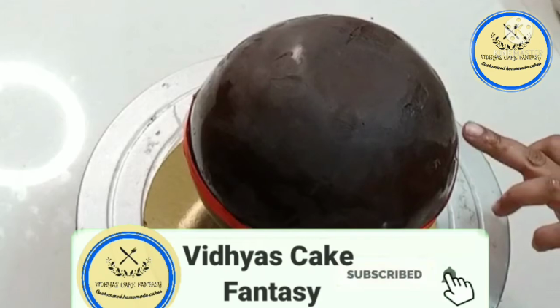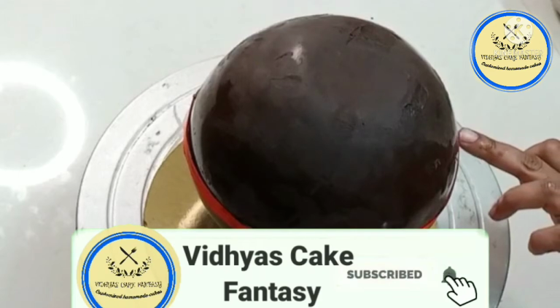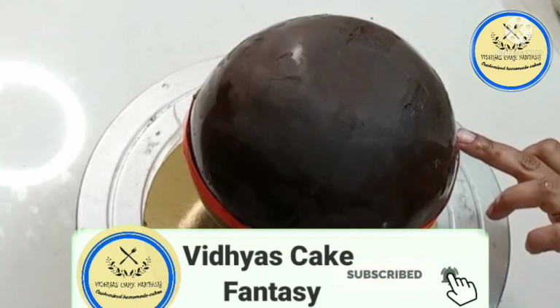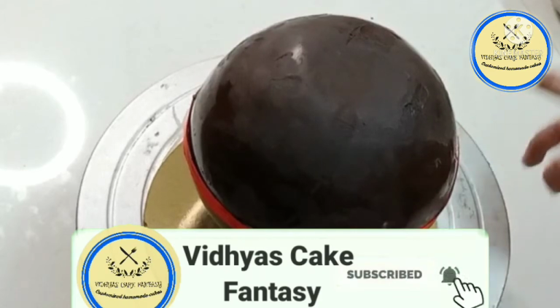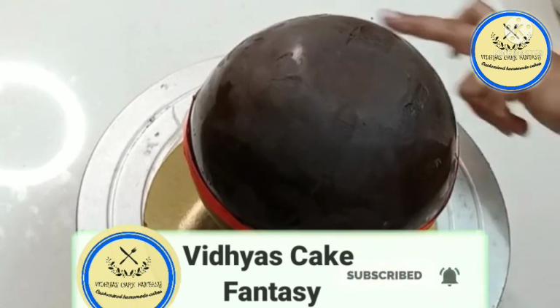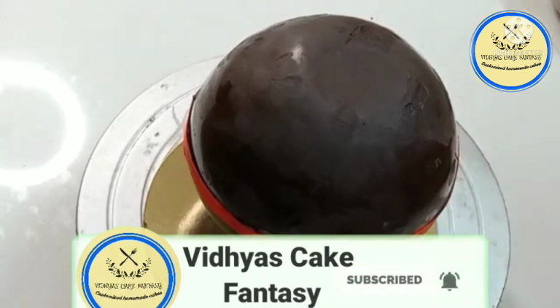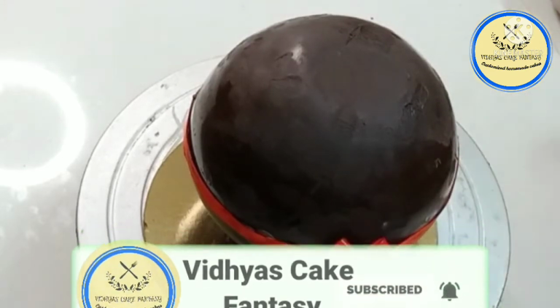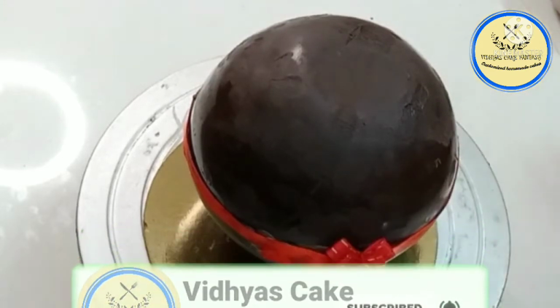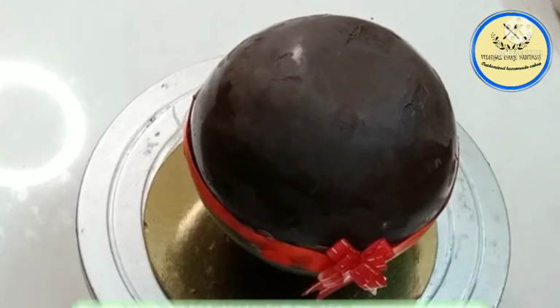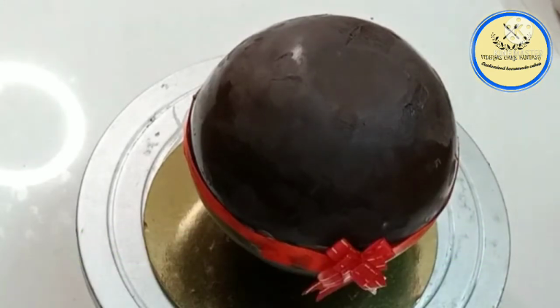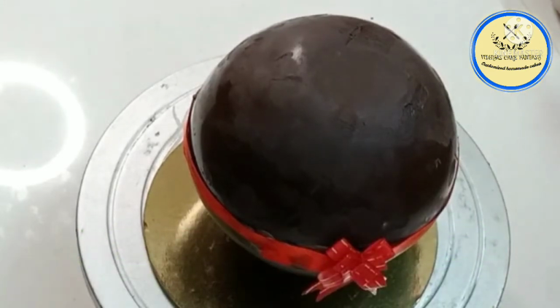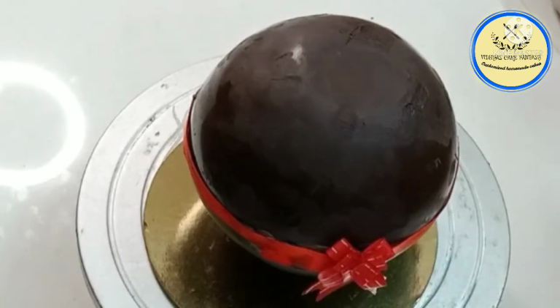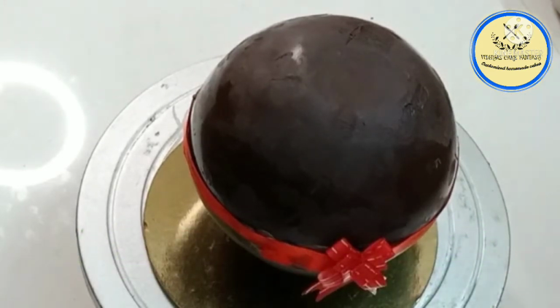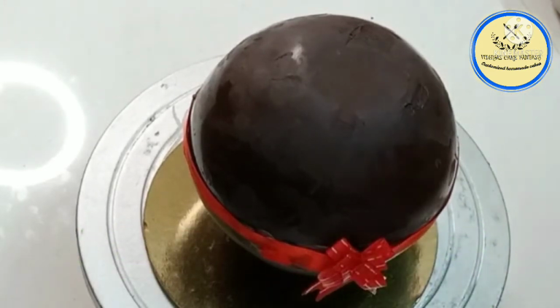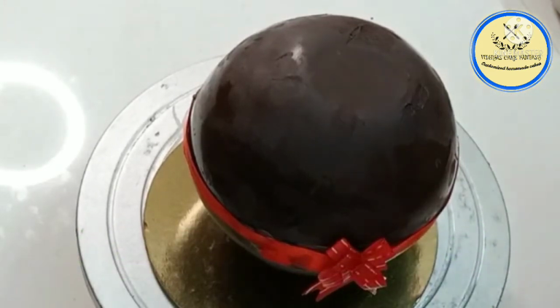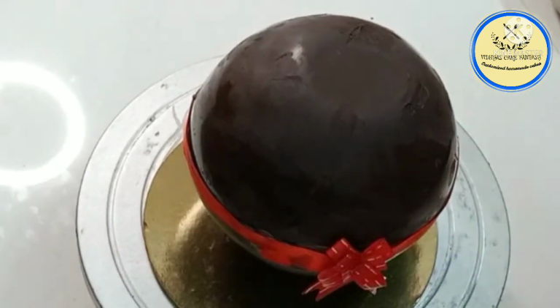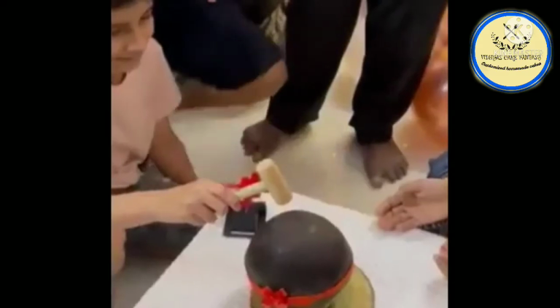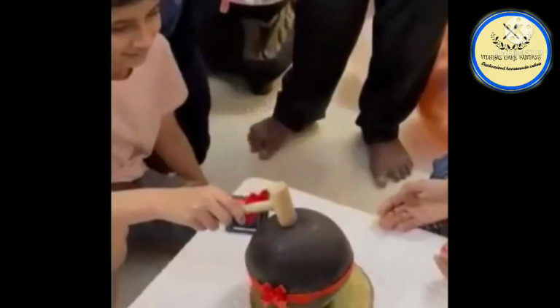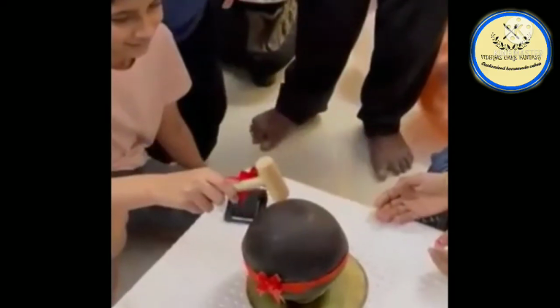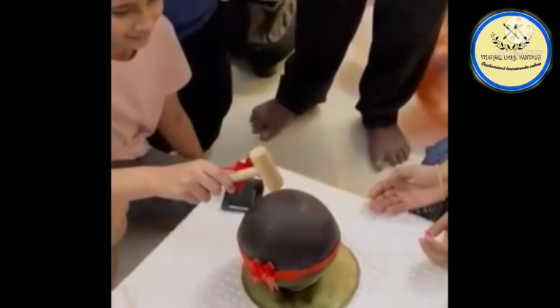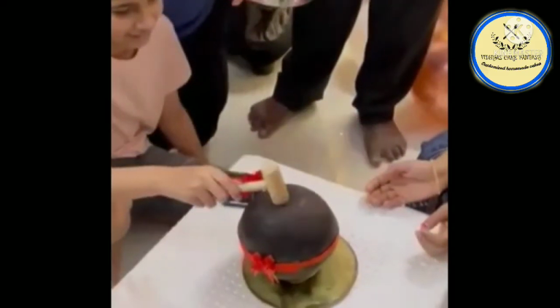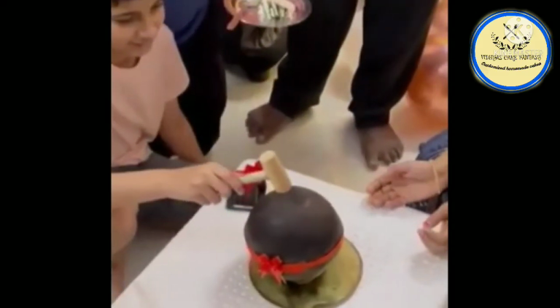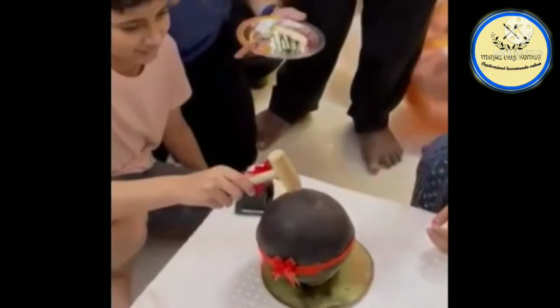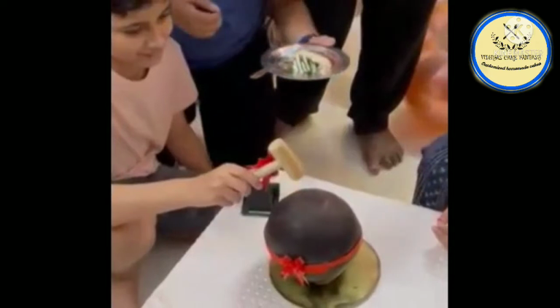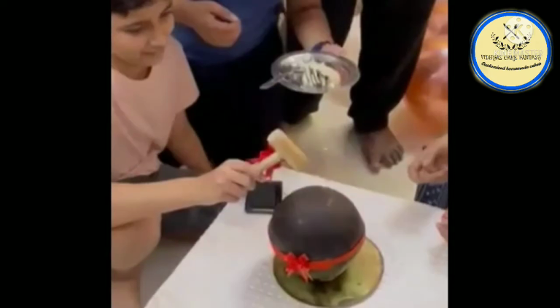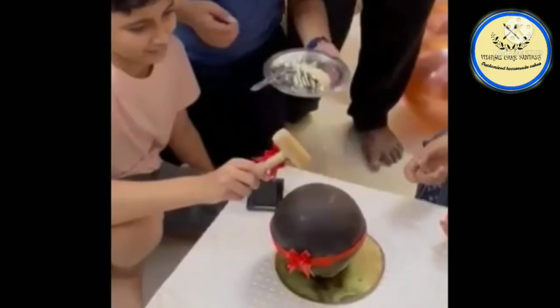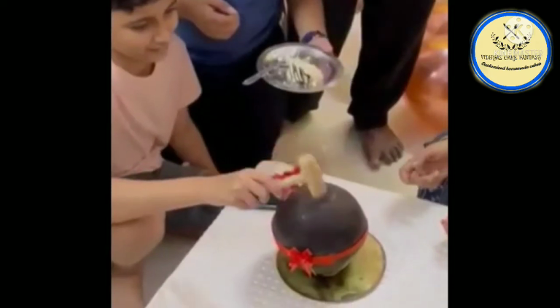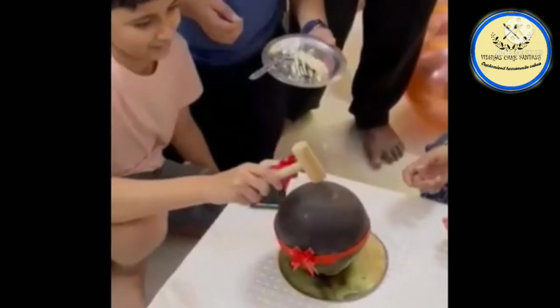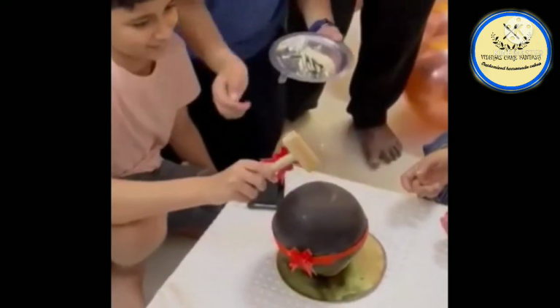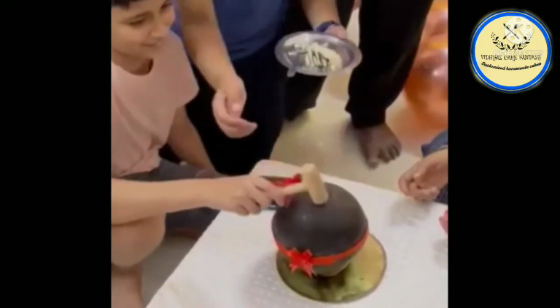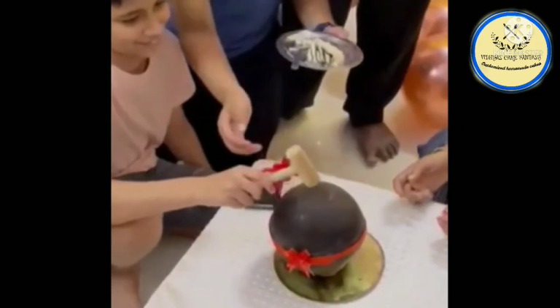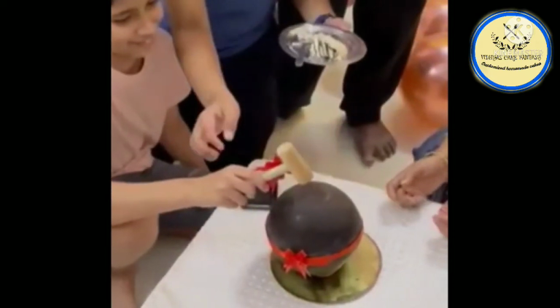With this piñata, you will get a hammer to smash it open. Oh my God!